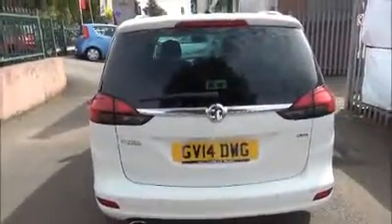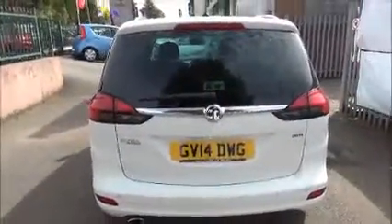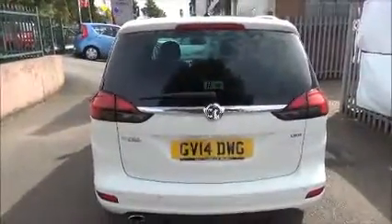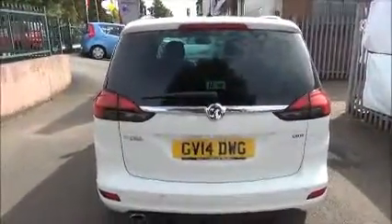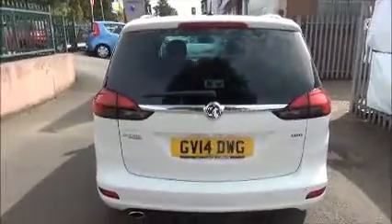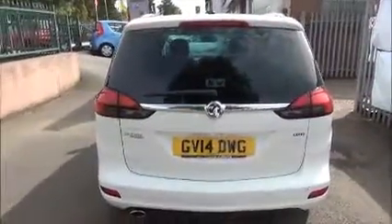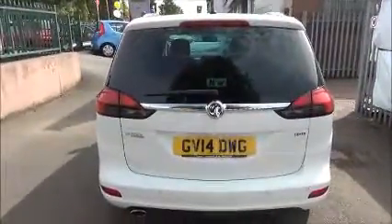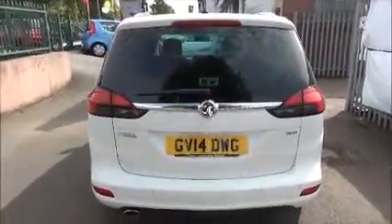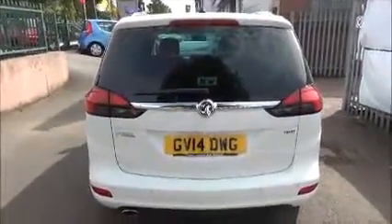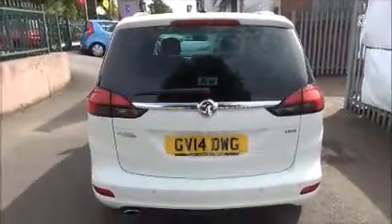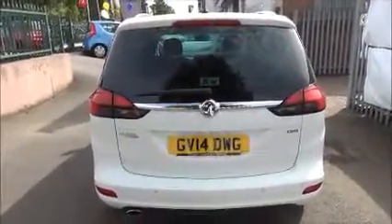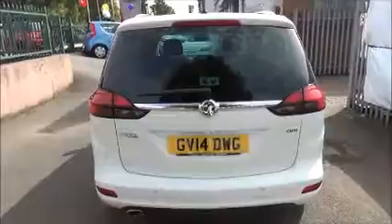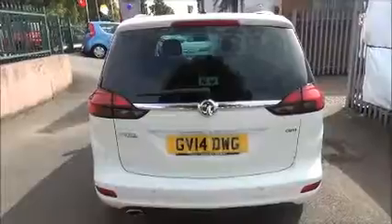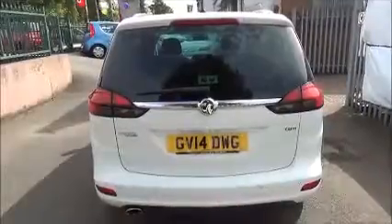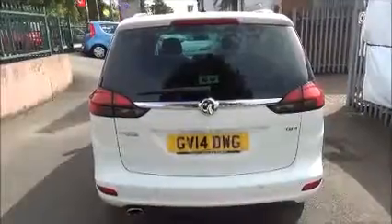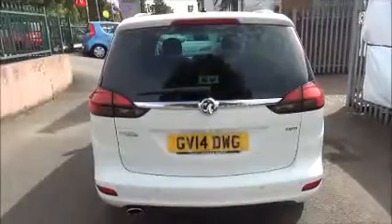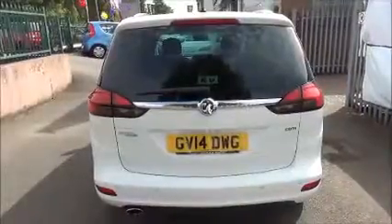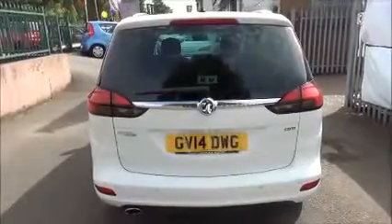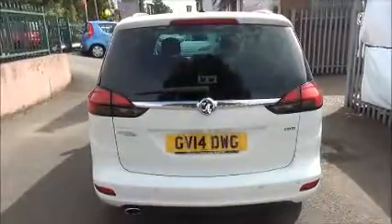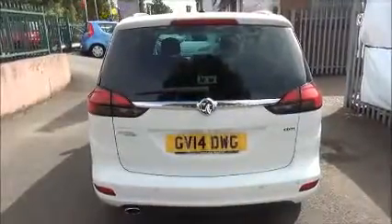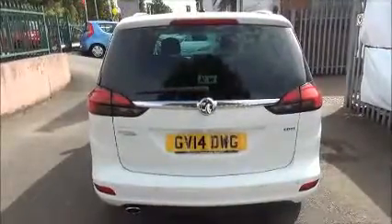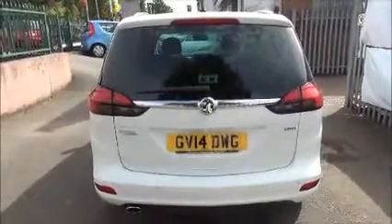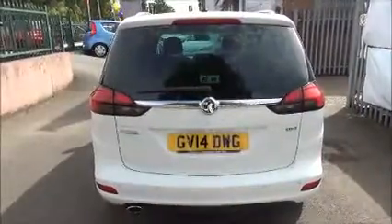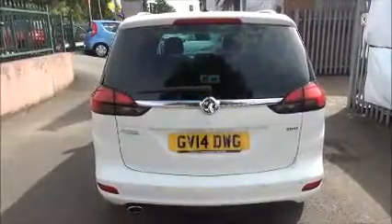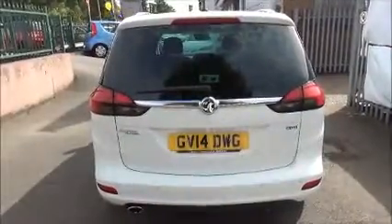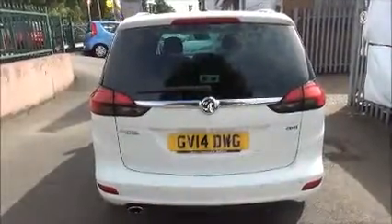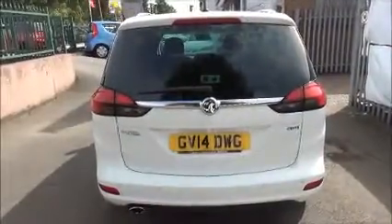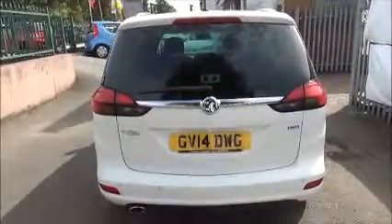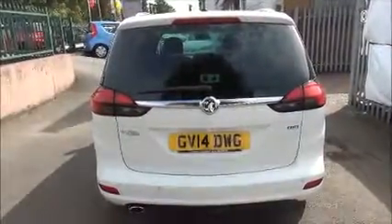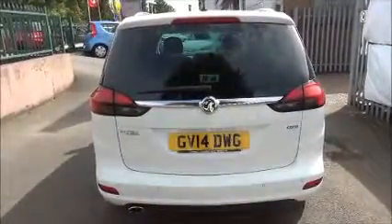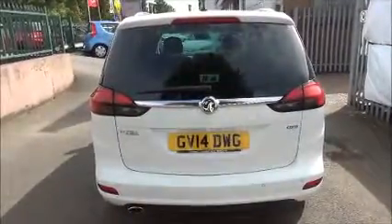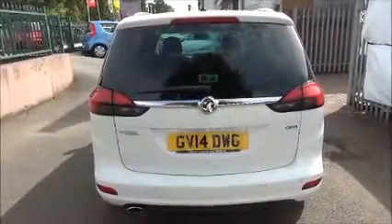At the rear of the vehicle we've got a high central brake light, a rear wash and wiper arm, colour coded rear bumper and rear parking sensors.